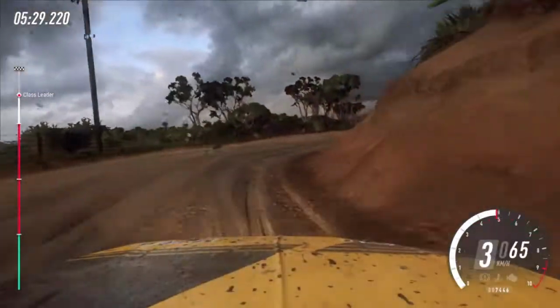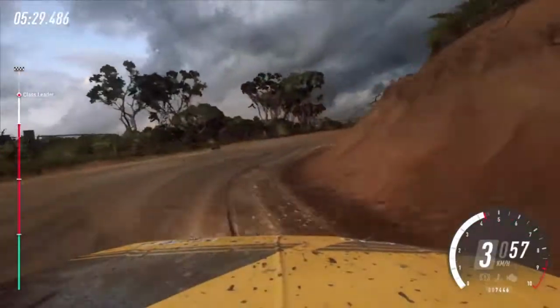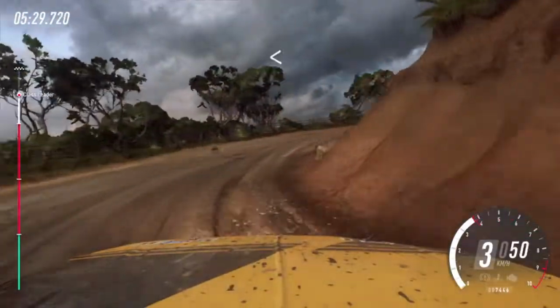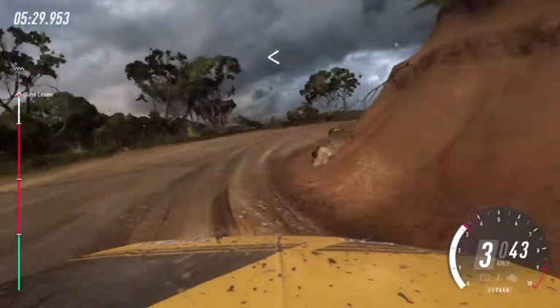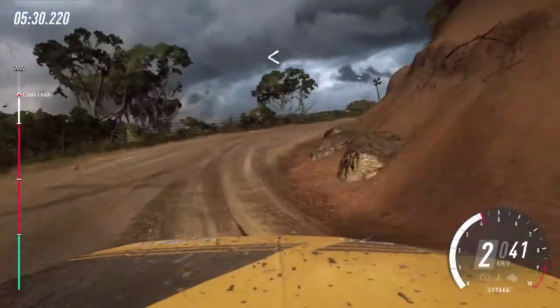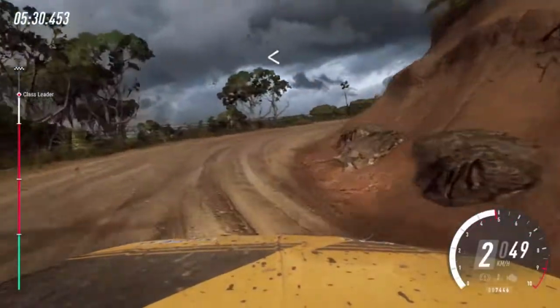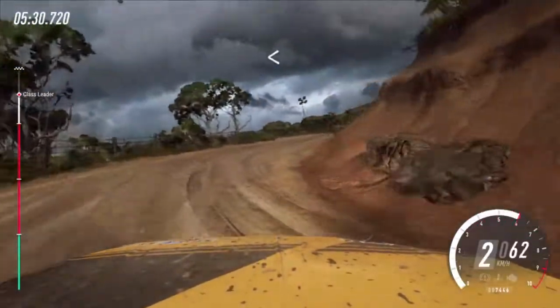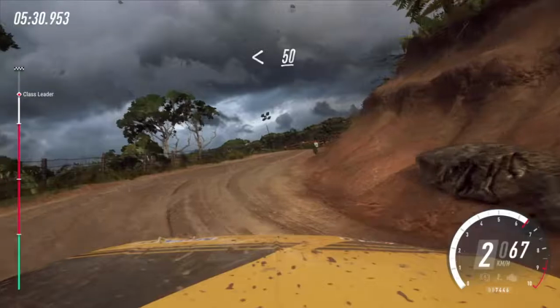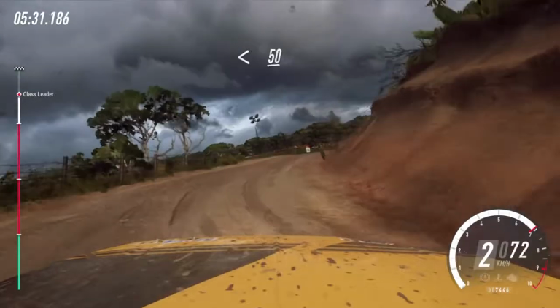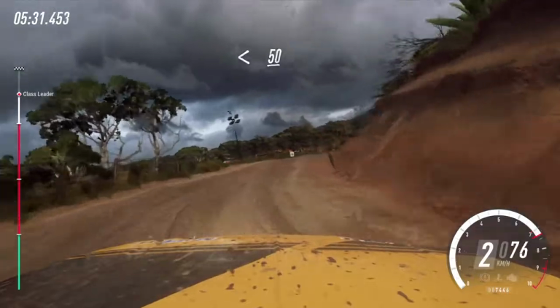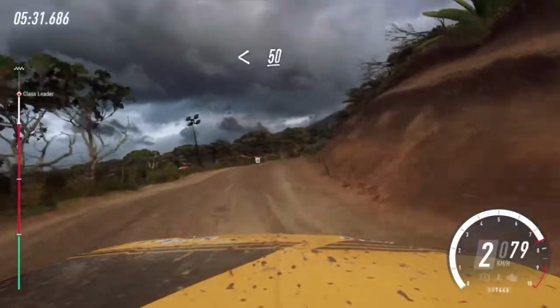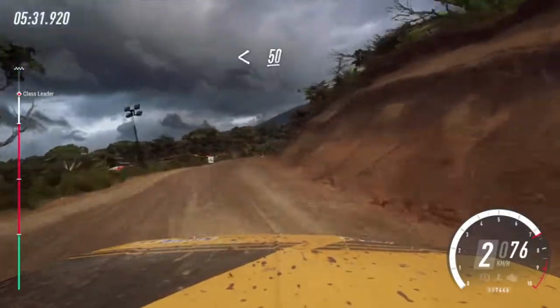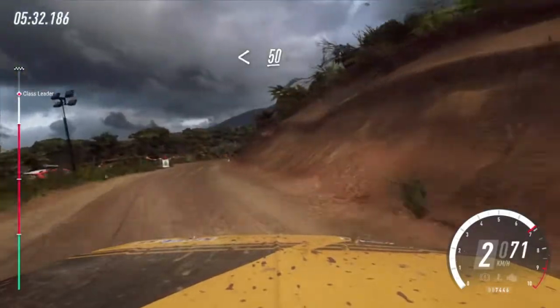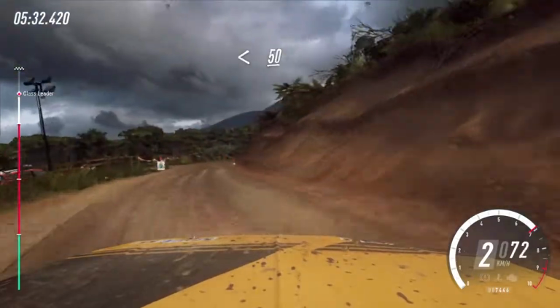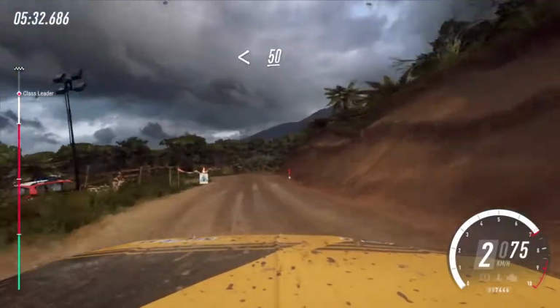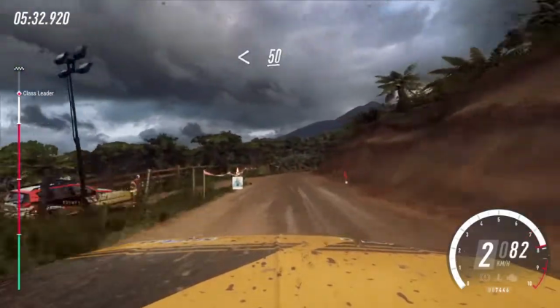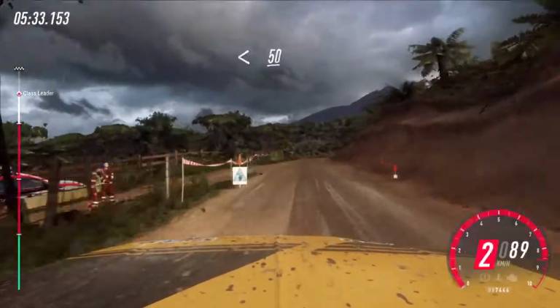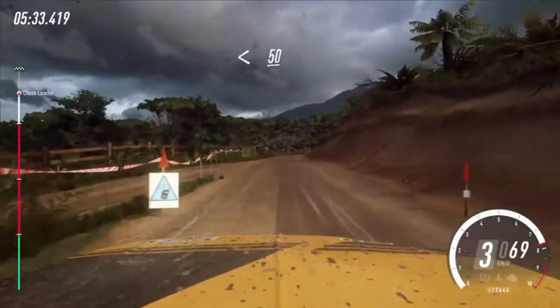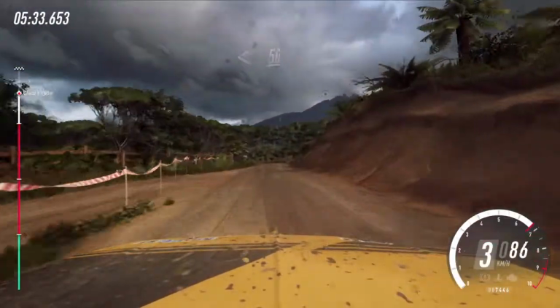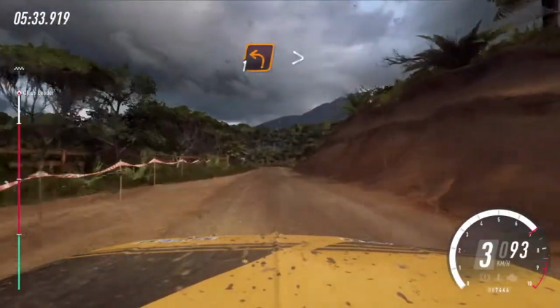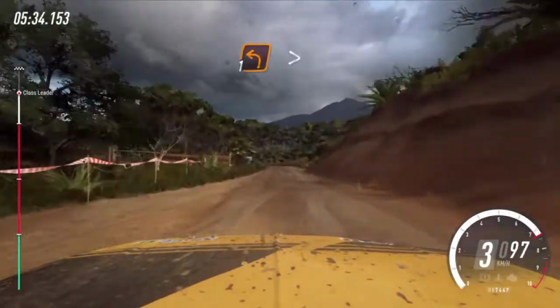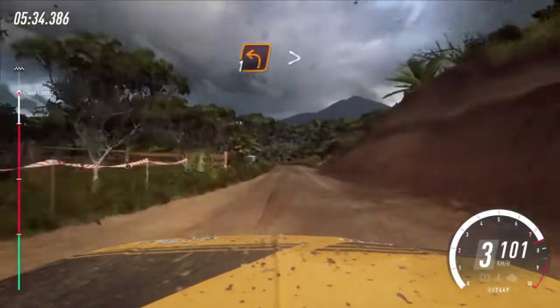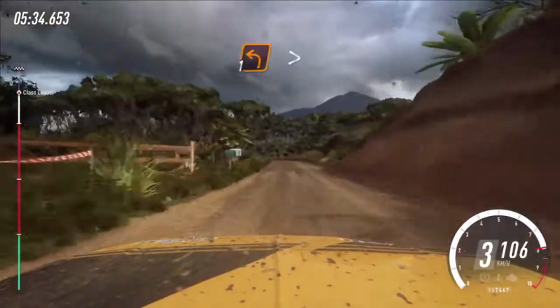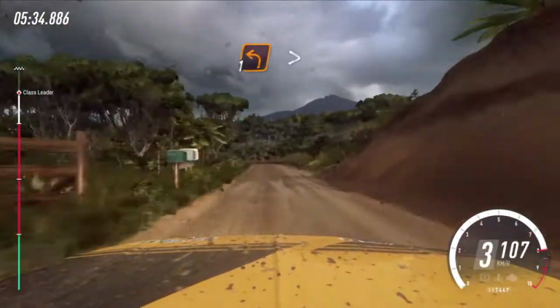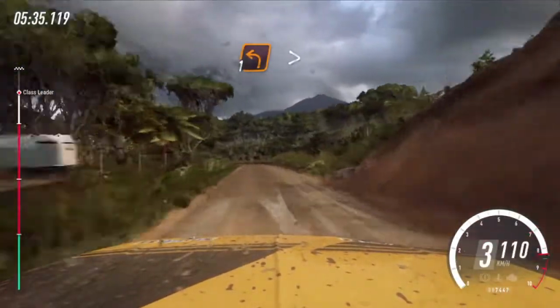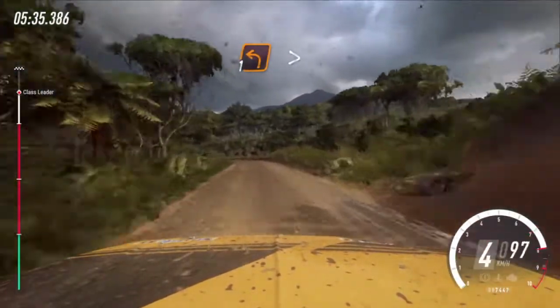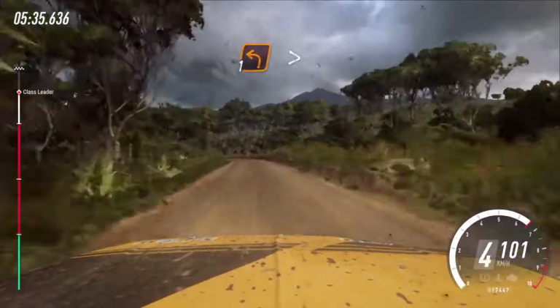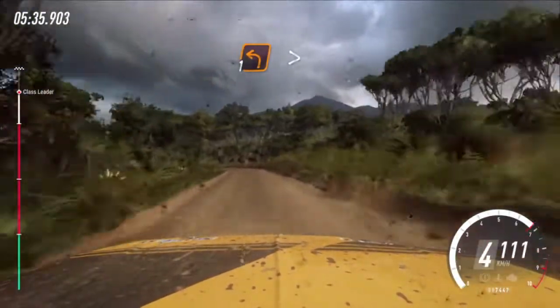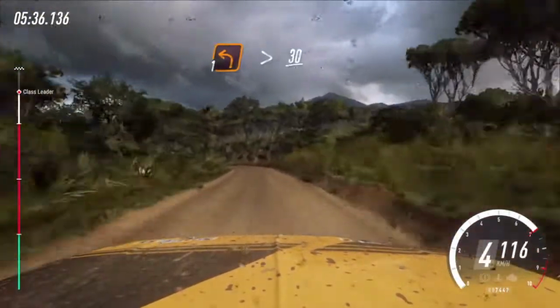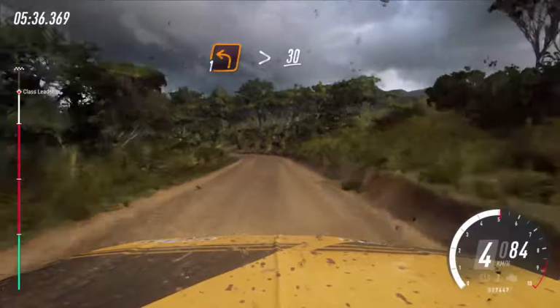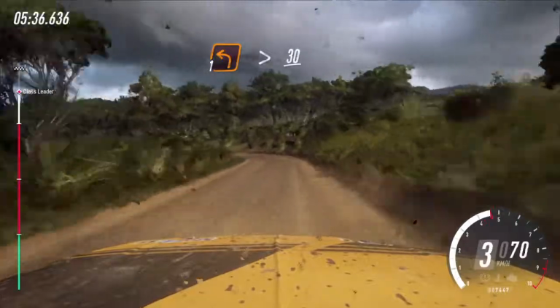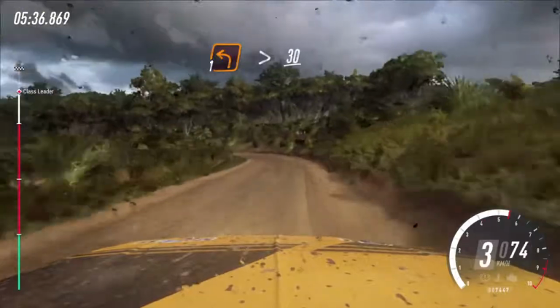30, turns long, 50. One left, tightens of a crest, 30.